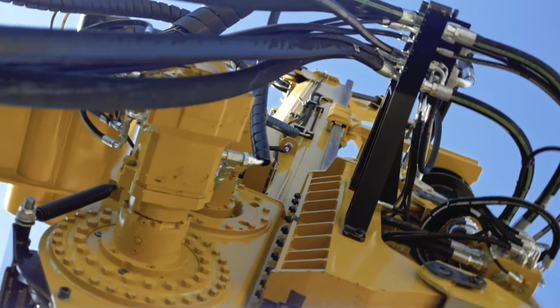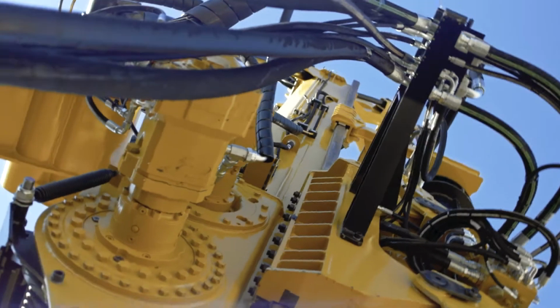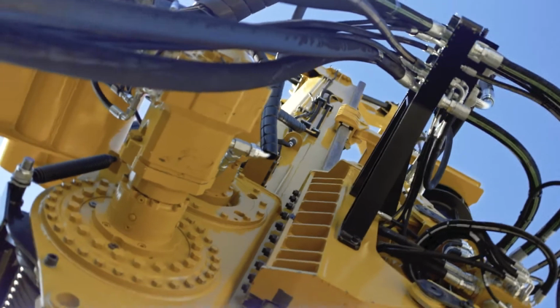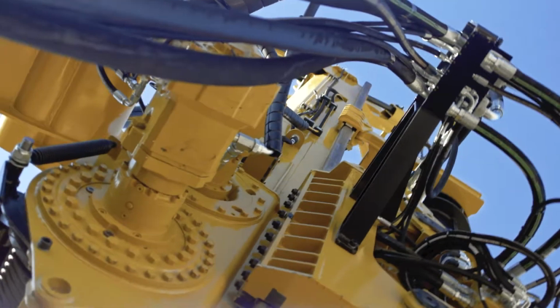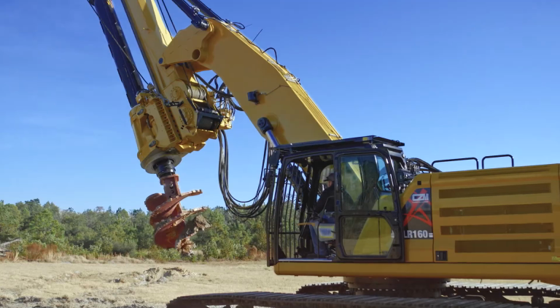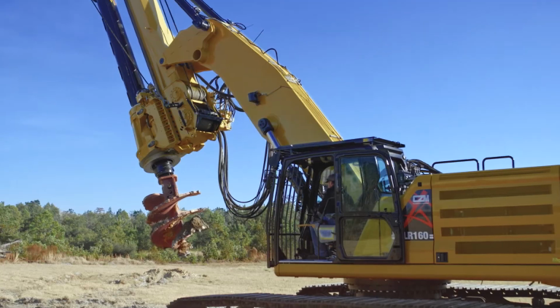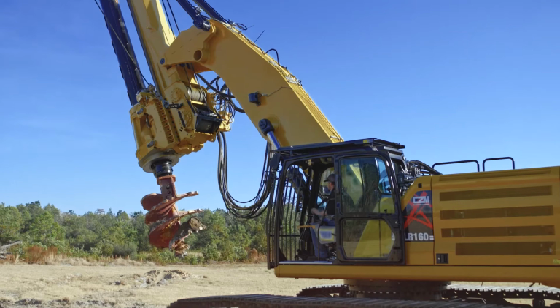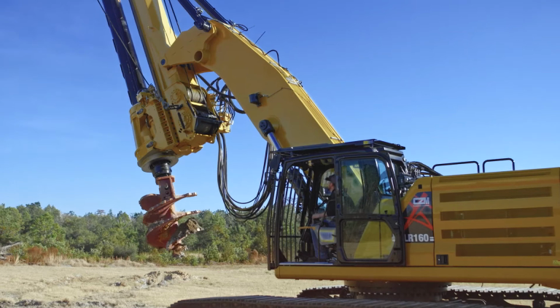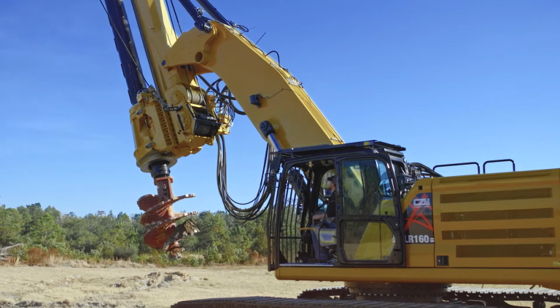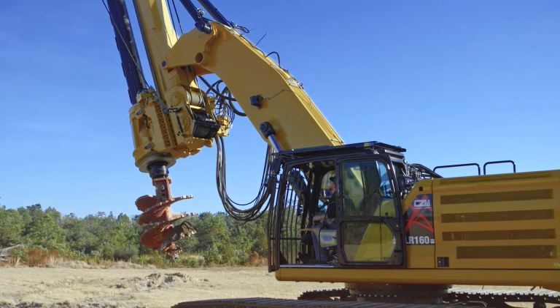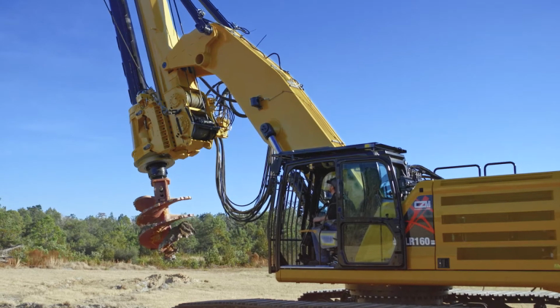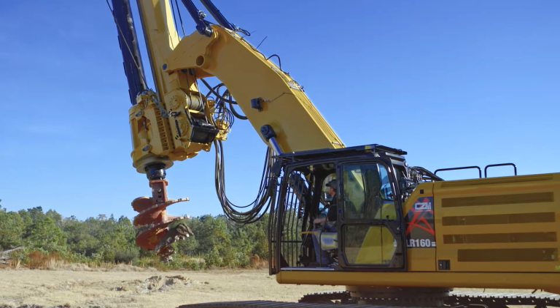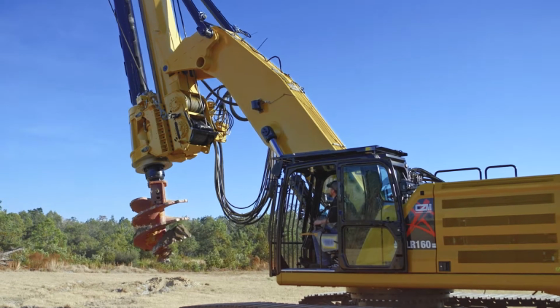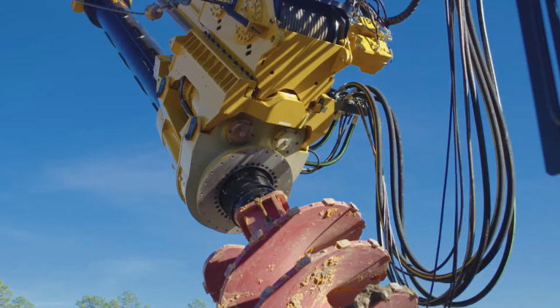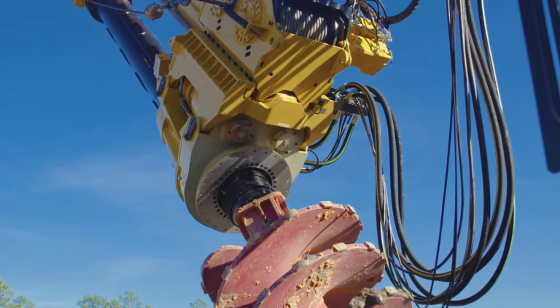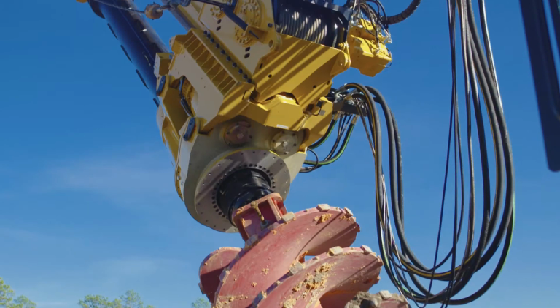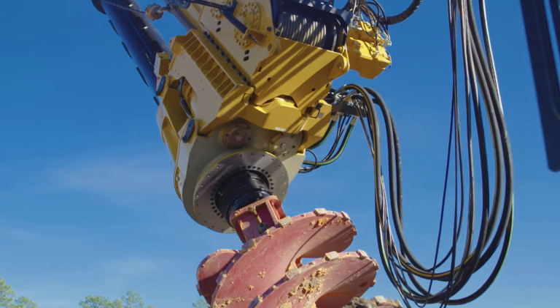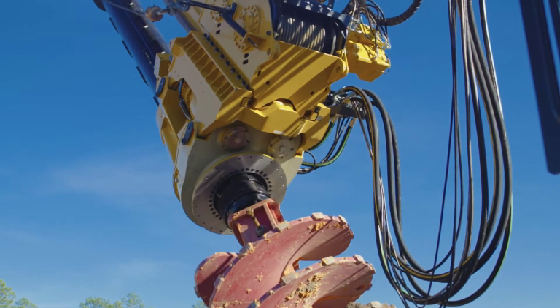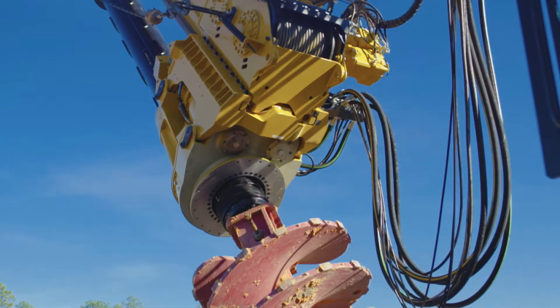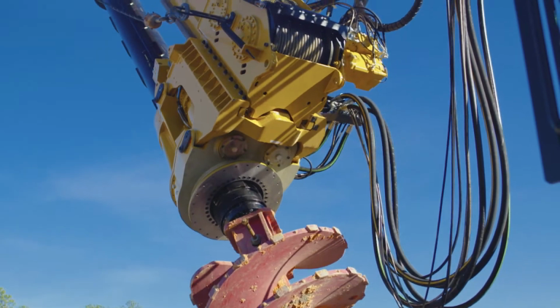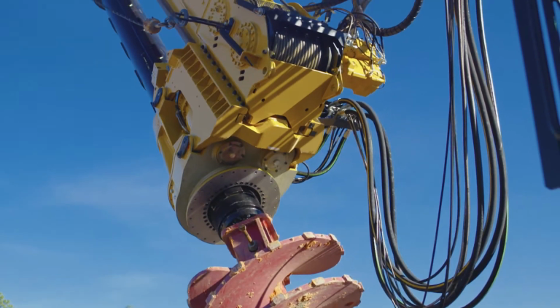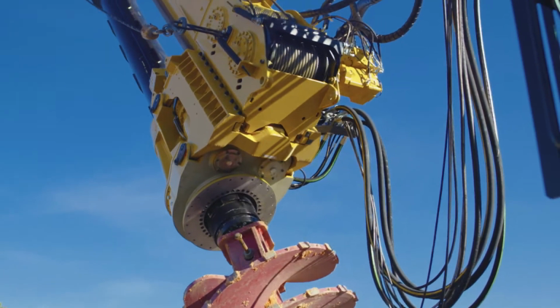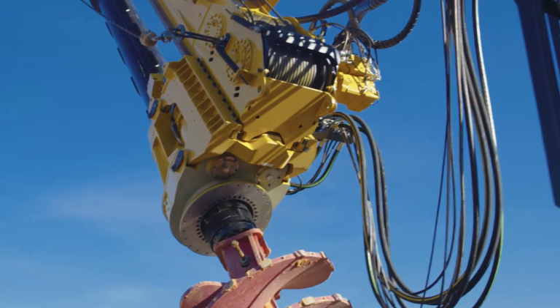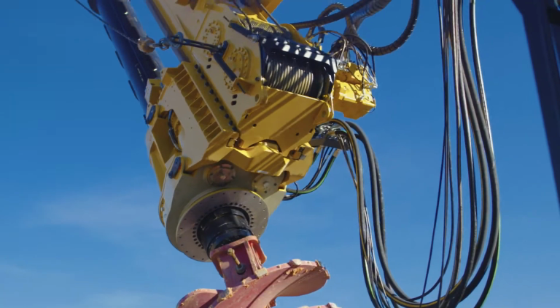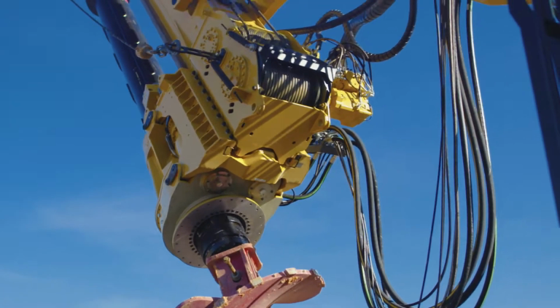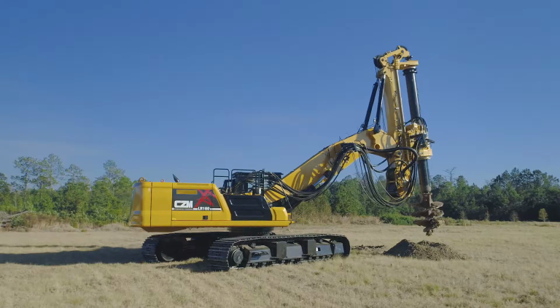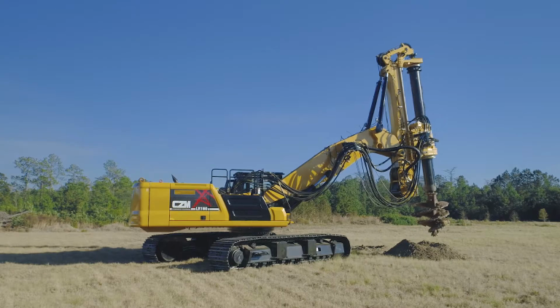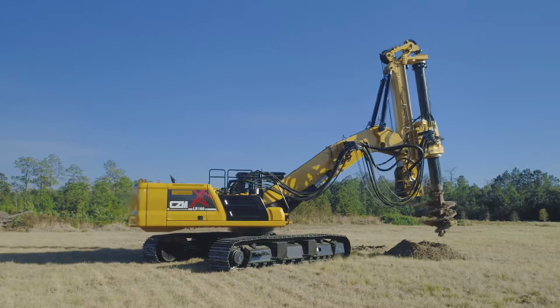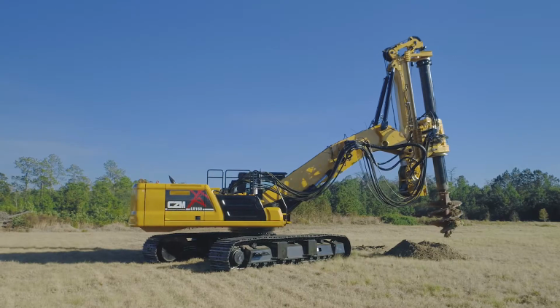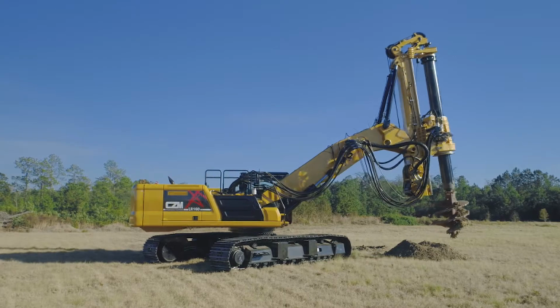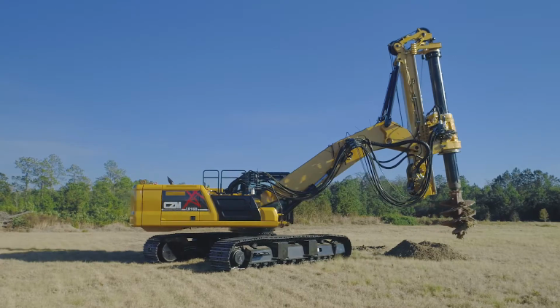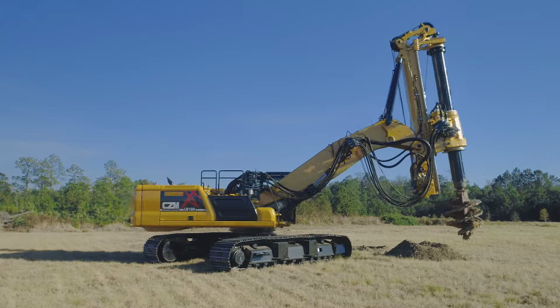This machine can be configured with two different booms, mast lengths, and counterweights for the best performance on the job site.